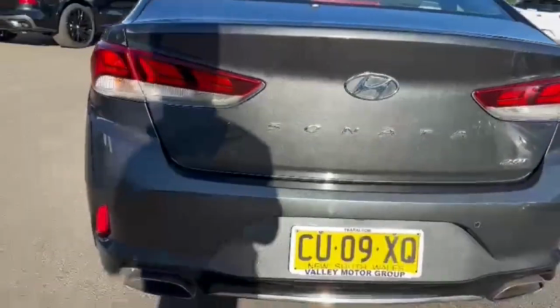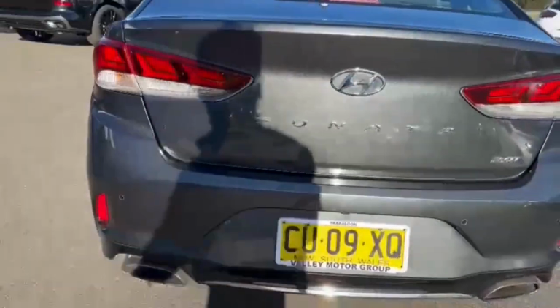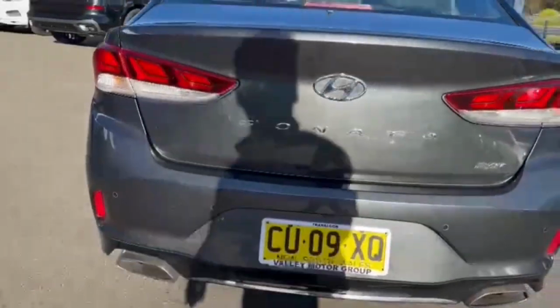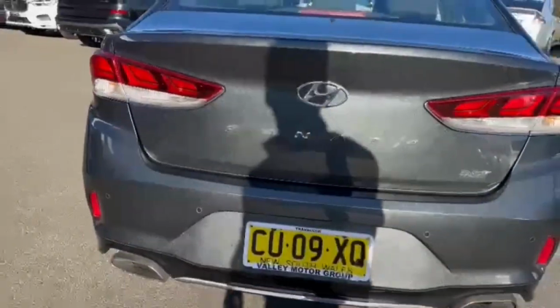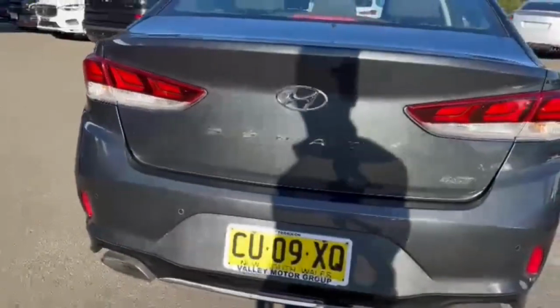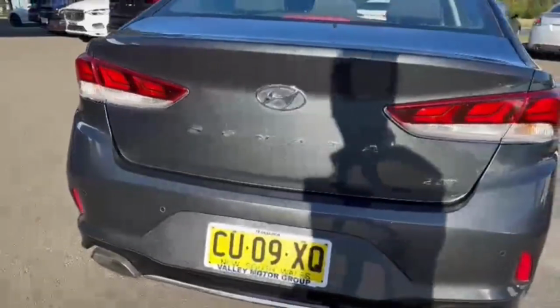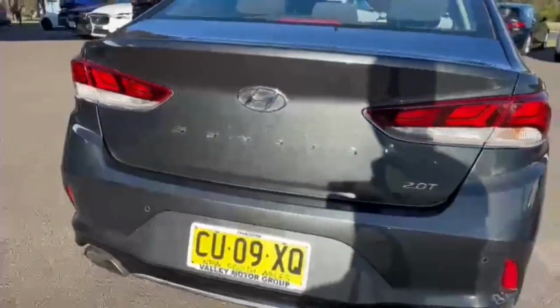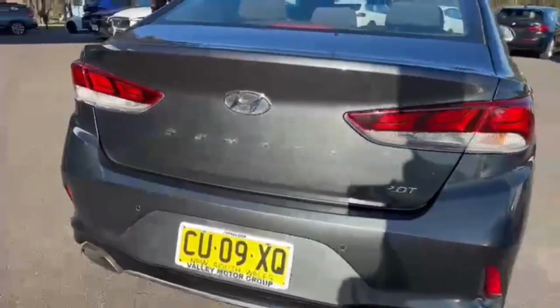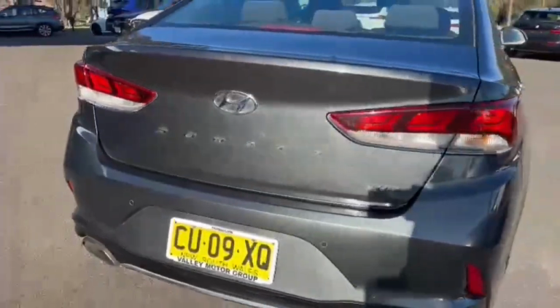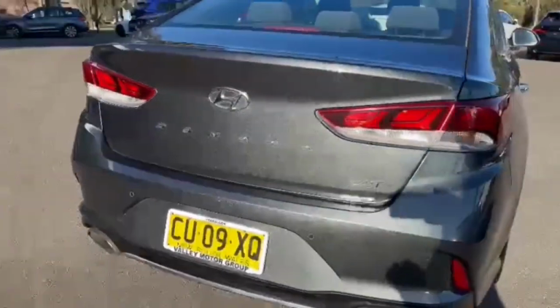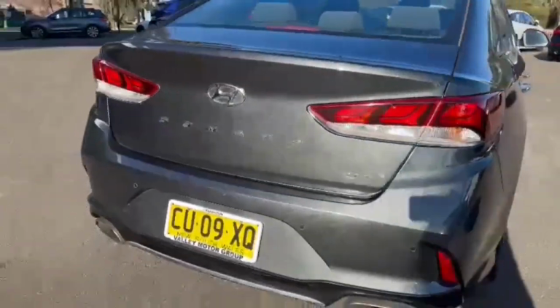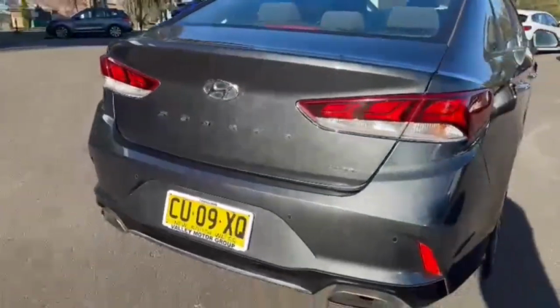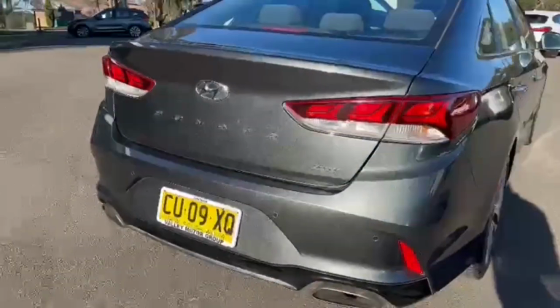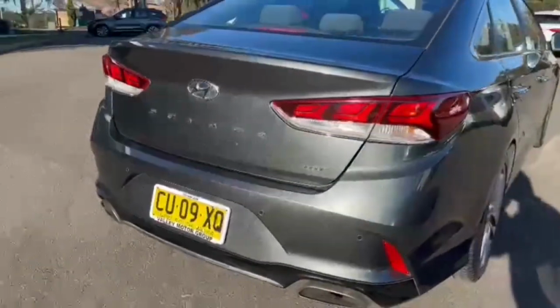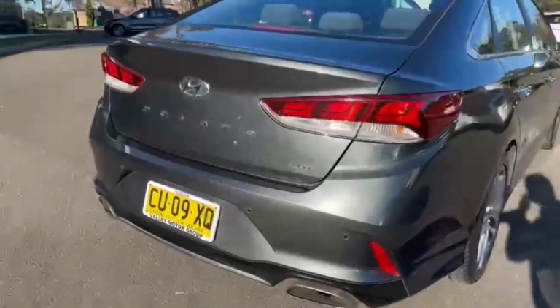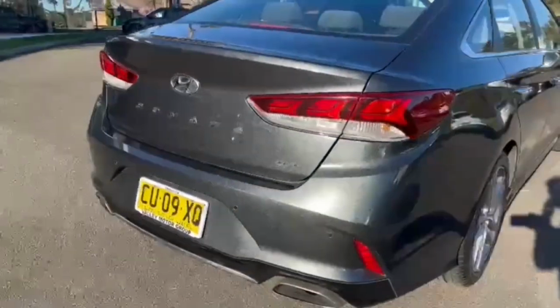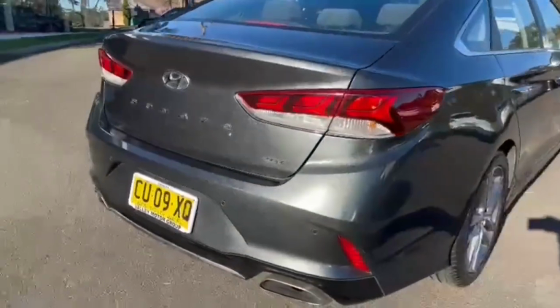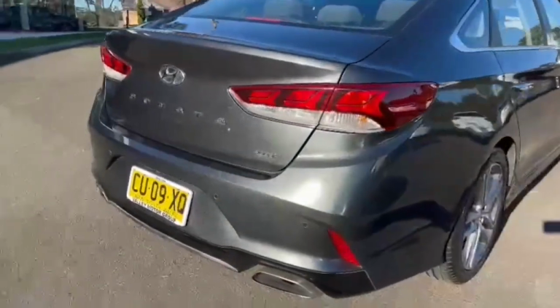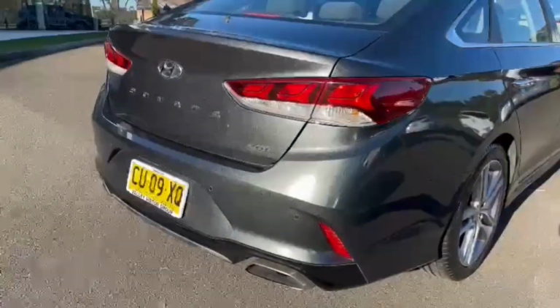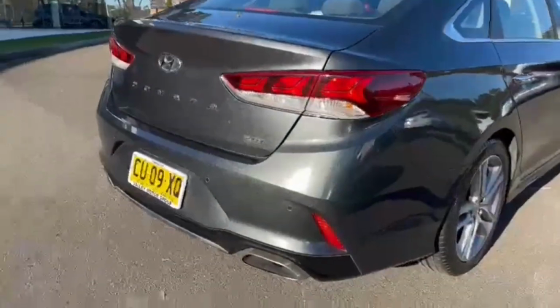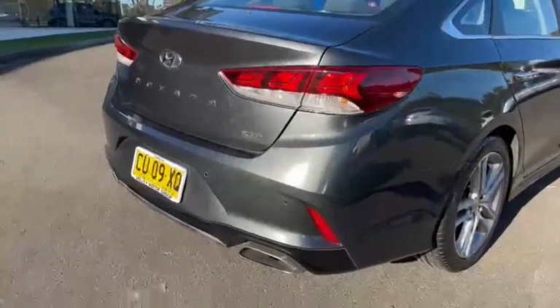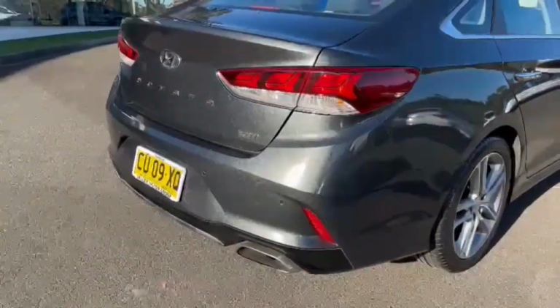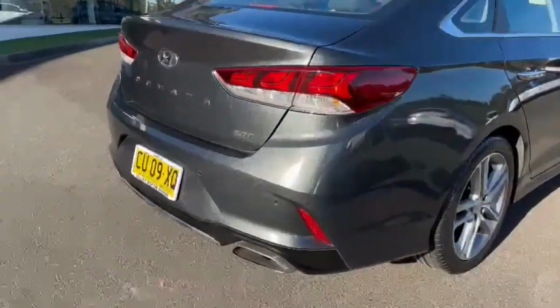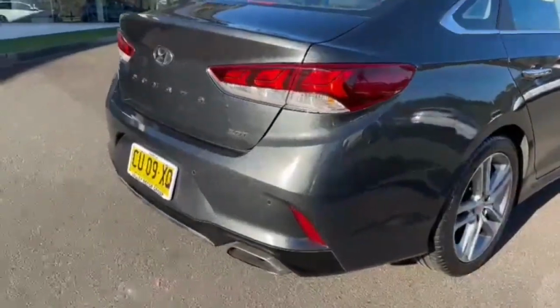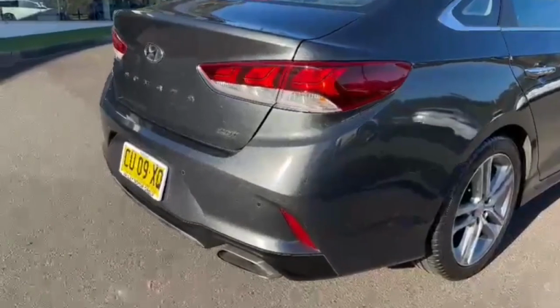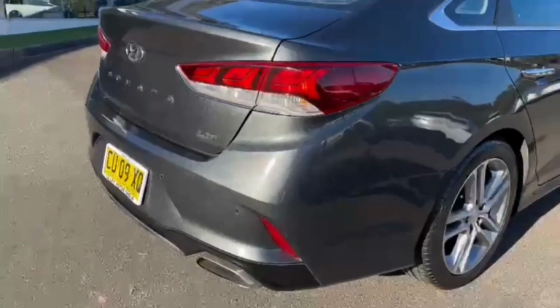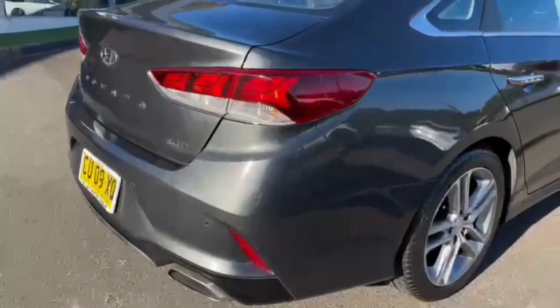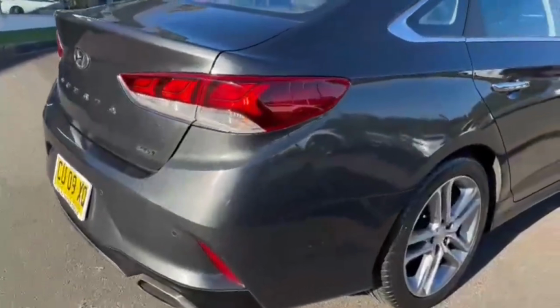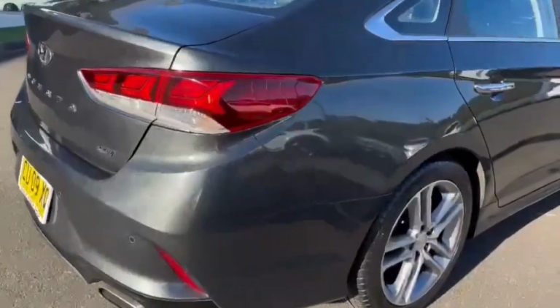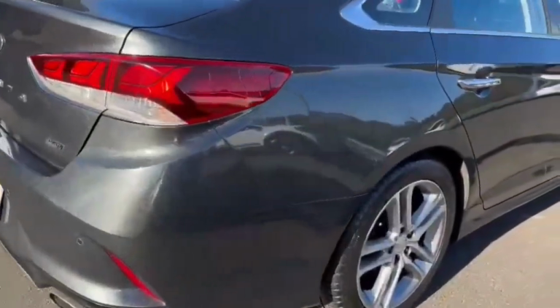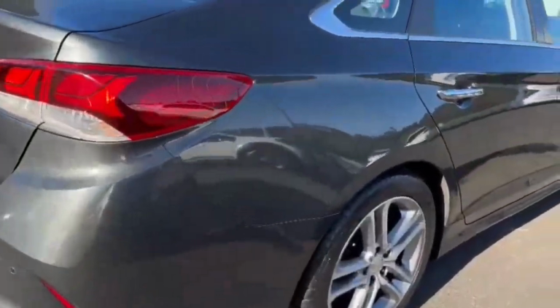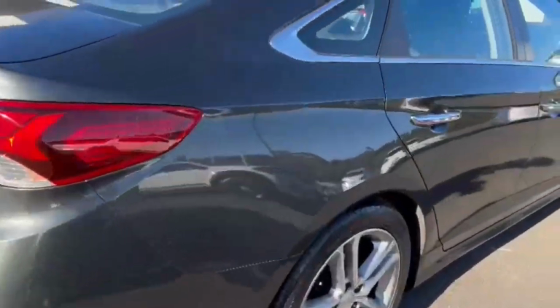Through the back of the vehicle, of course, you've got your Sonata badge, 2-litre turbo, and, of course, dual exhaust.